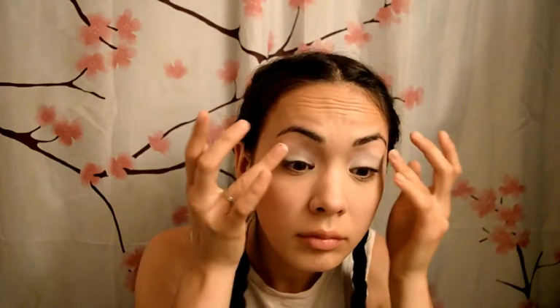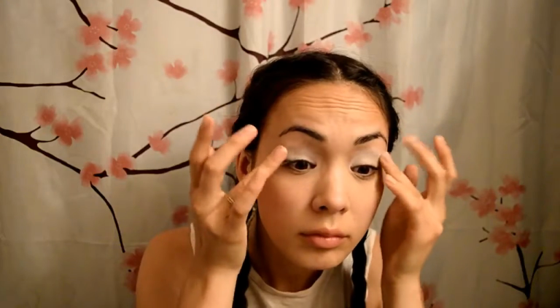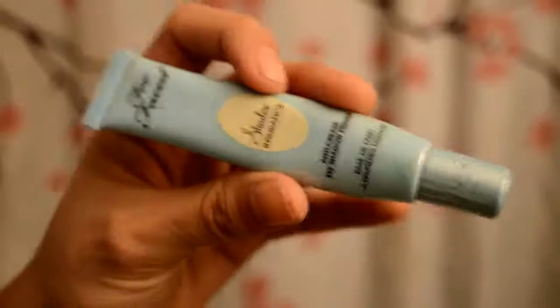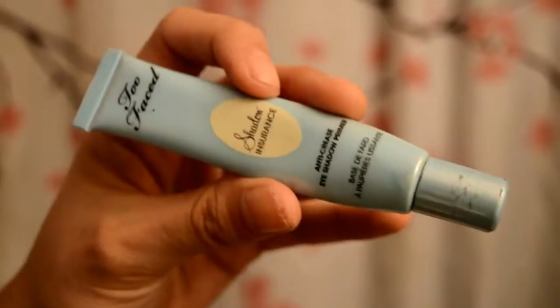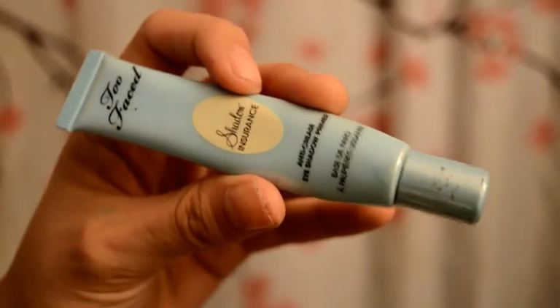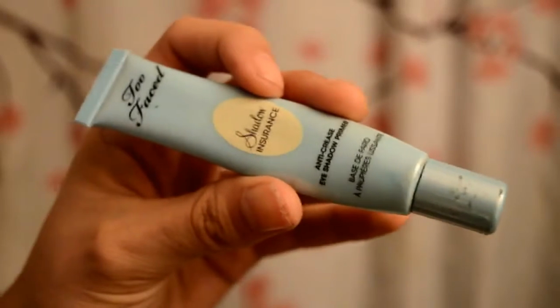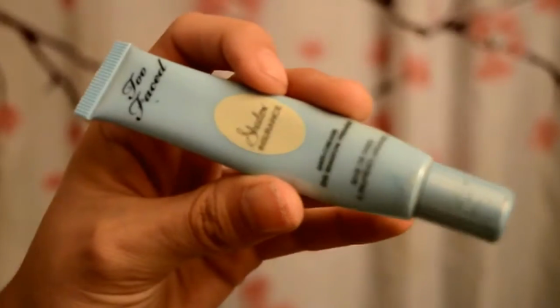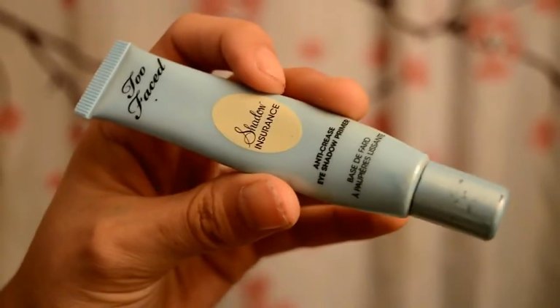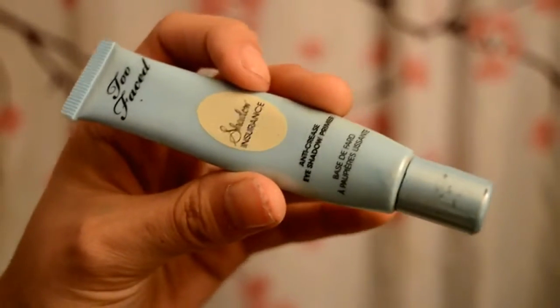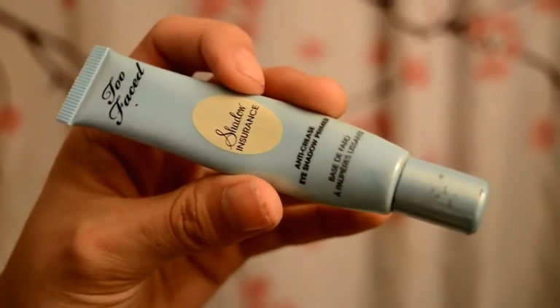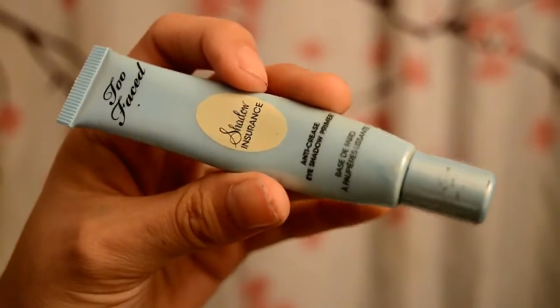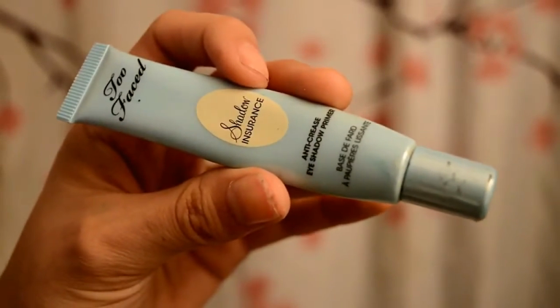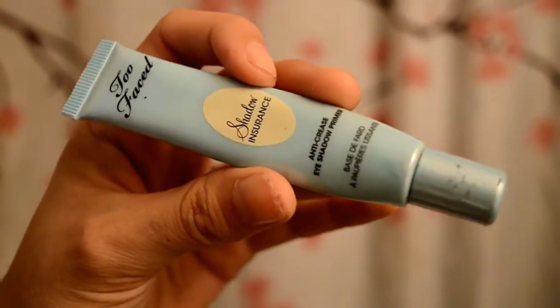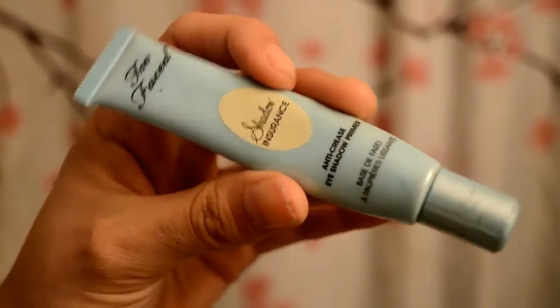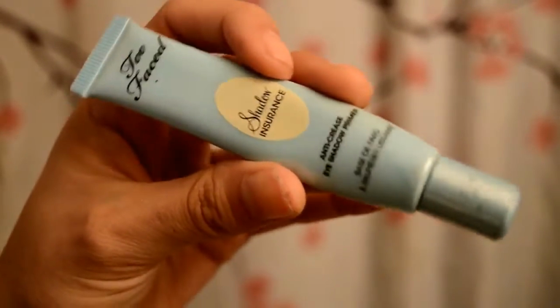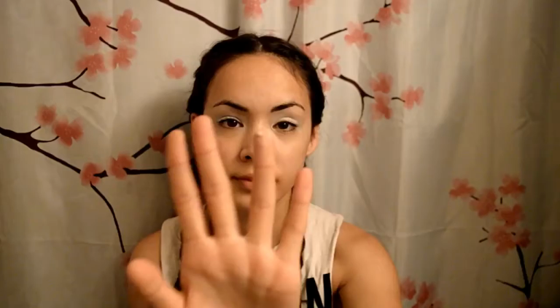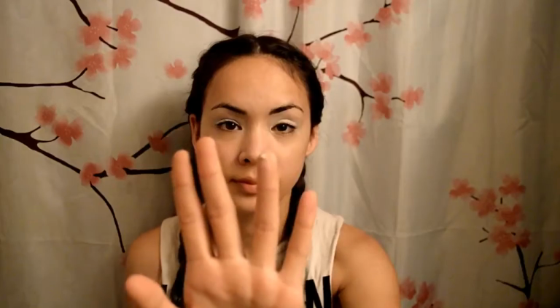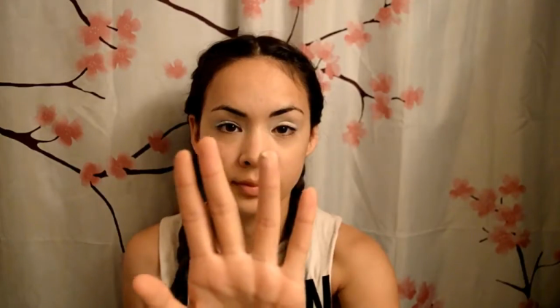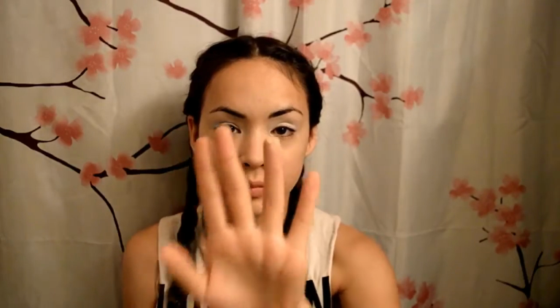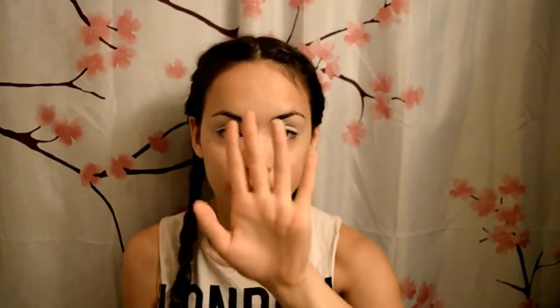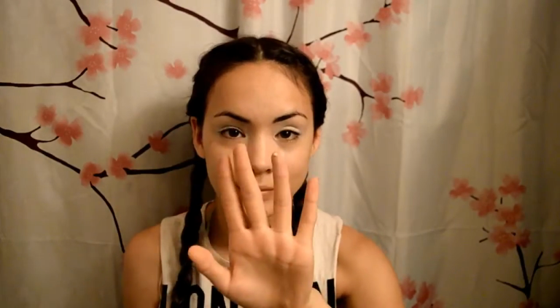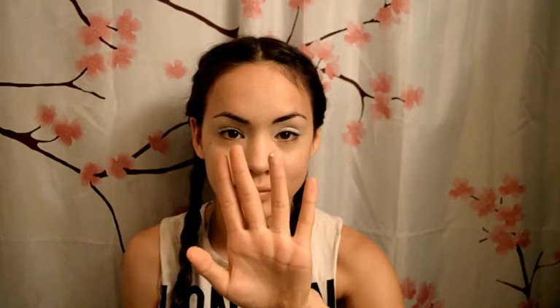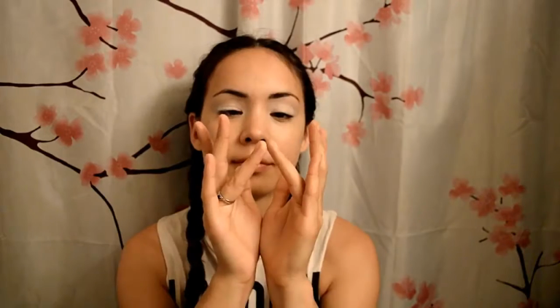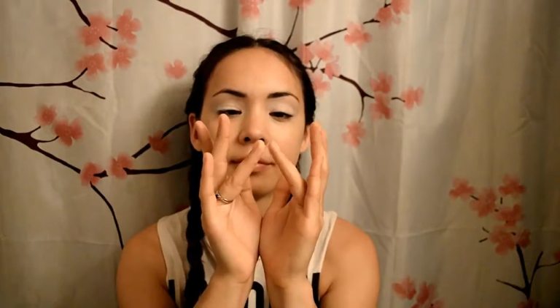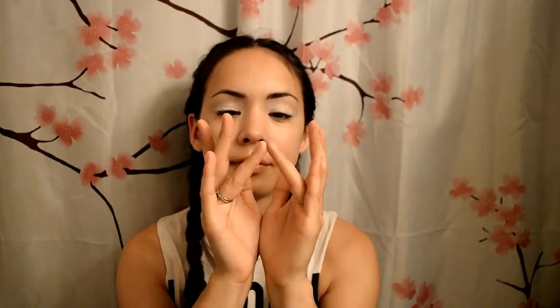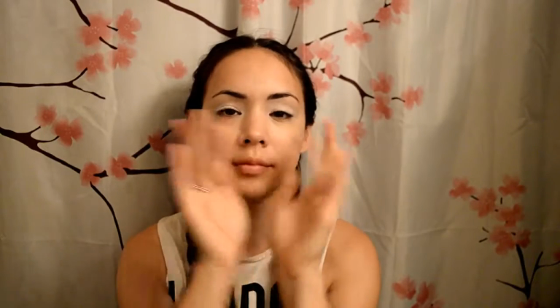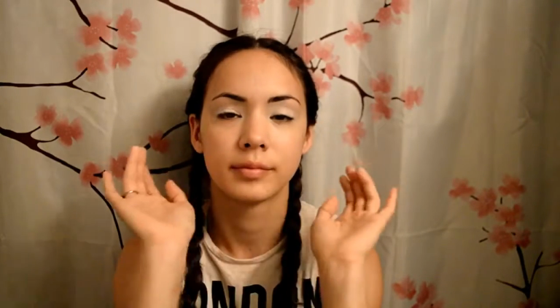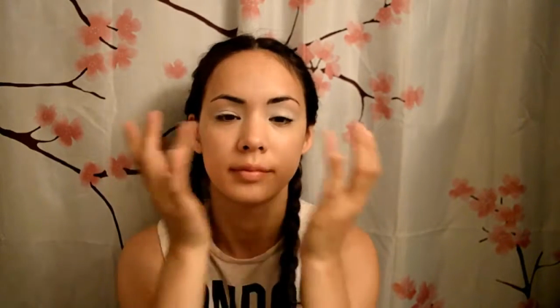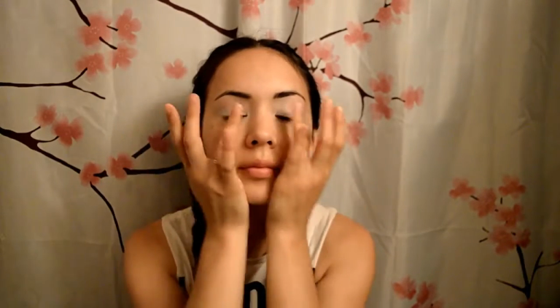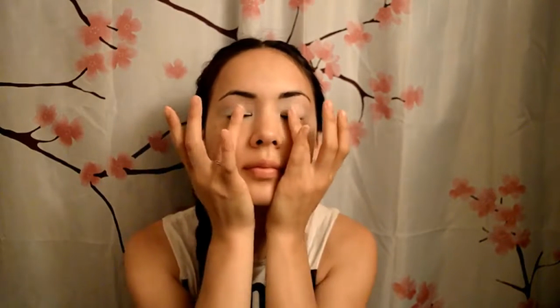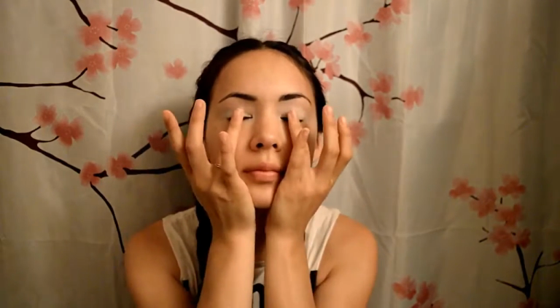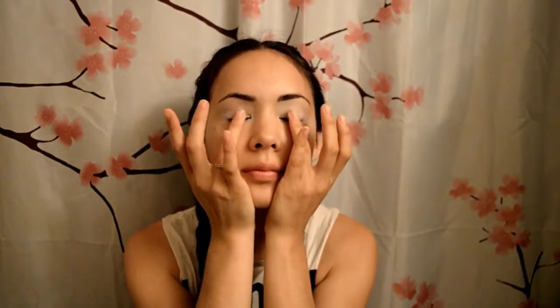Grab your Too Faced Shadow Insurance eye primer and apply to both lids. Remember, a little goes a long way.